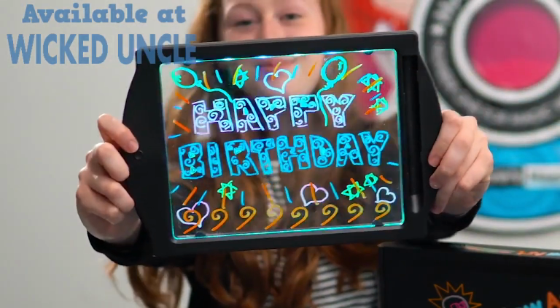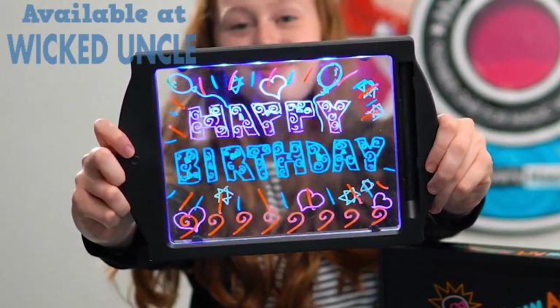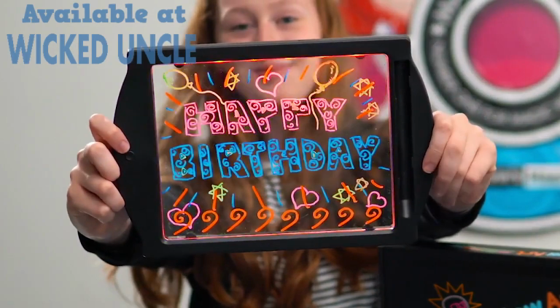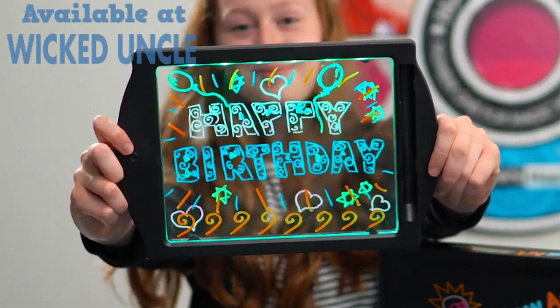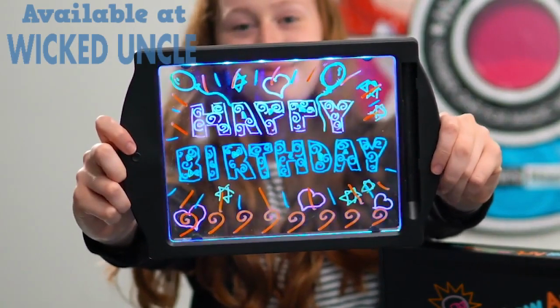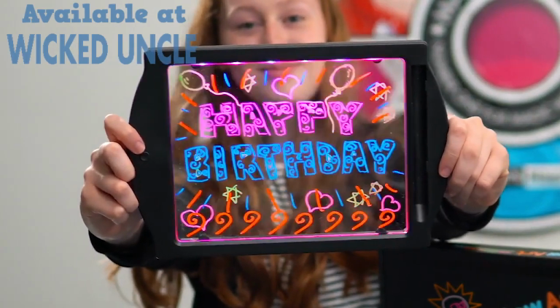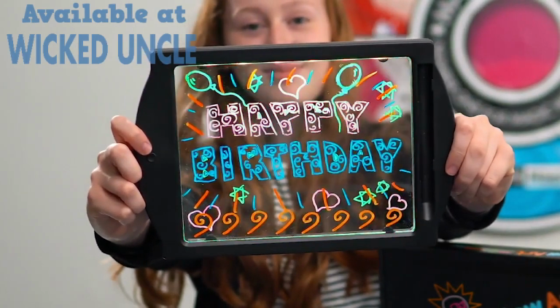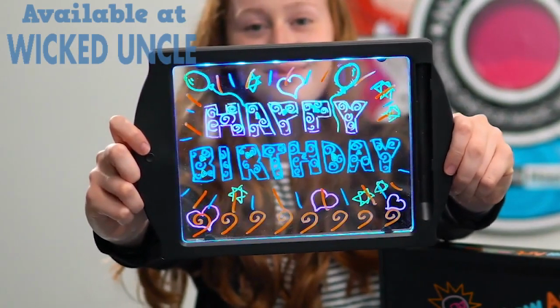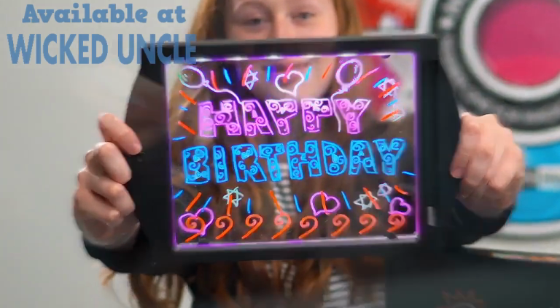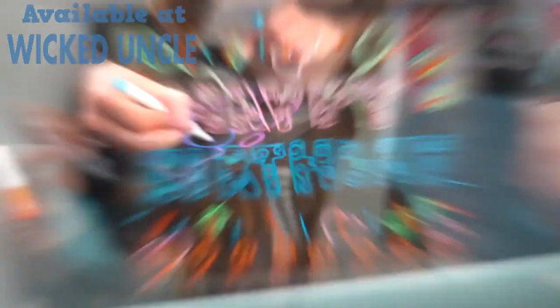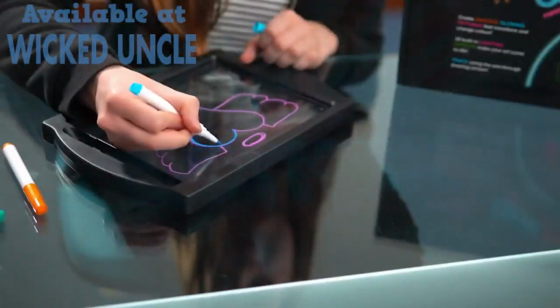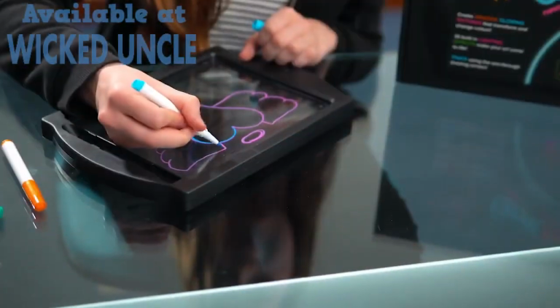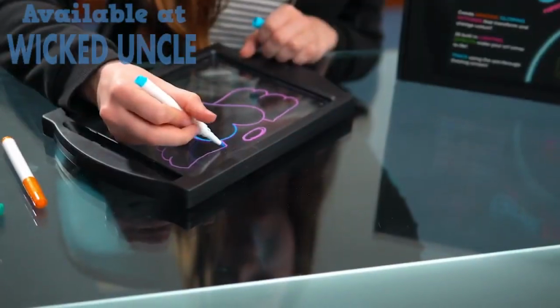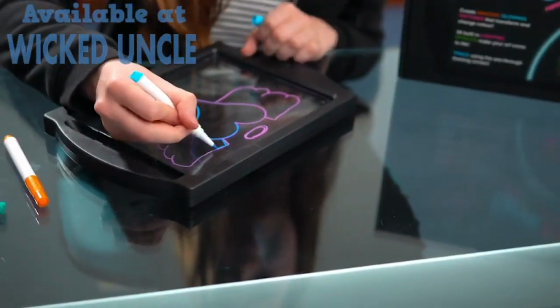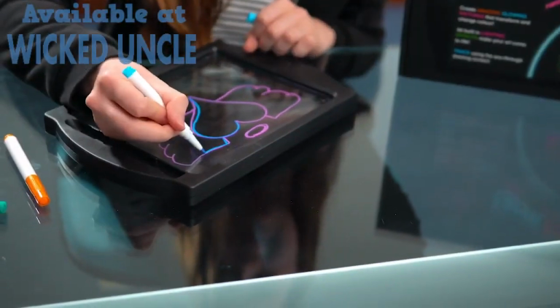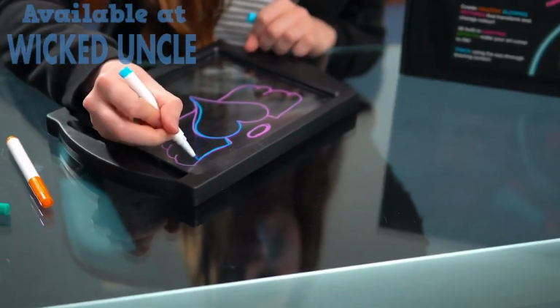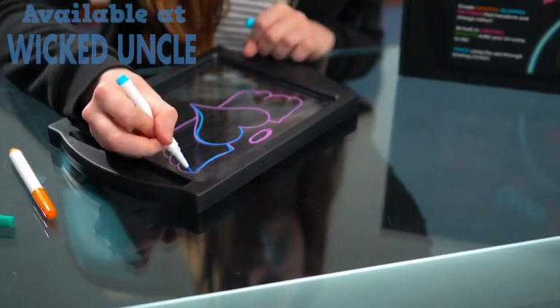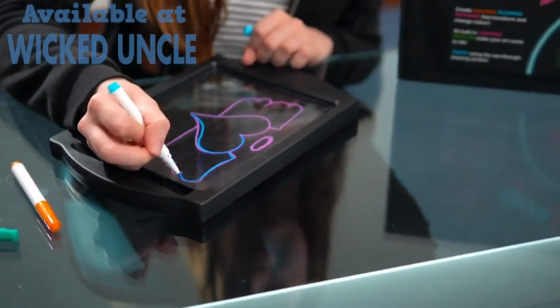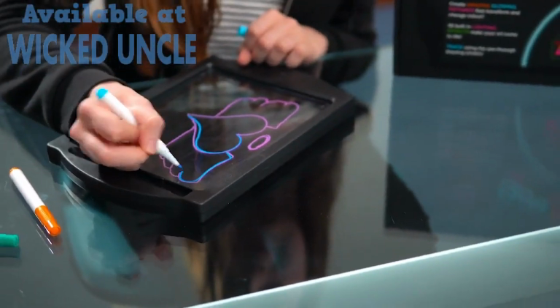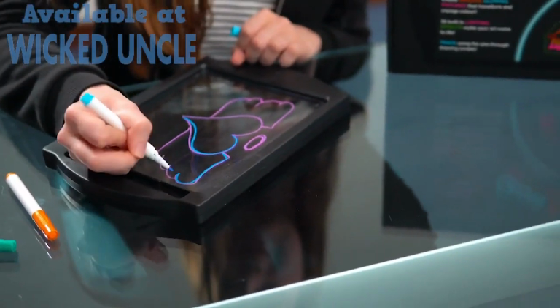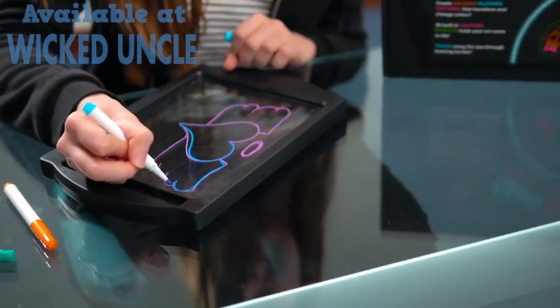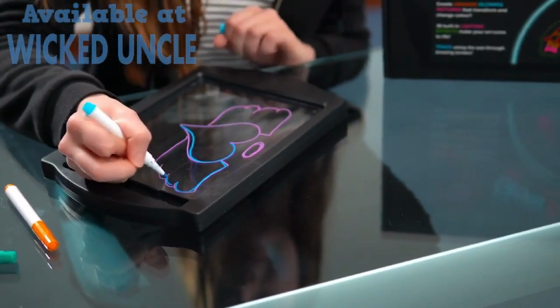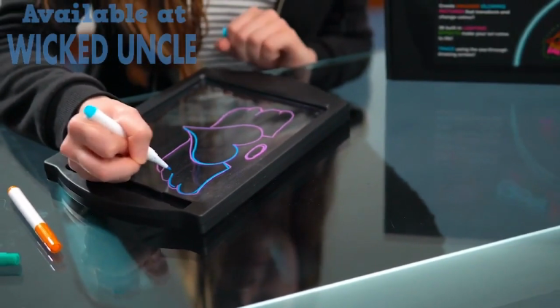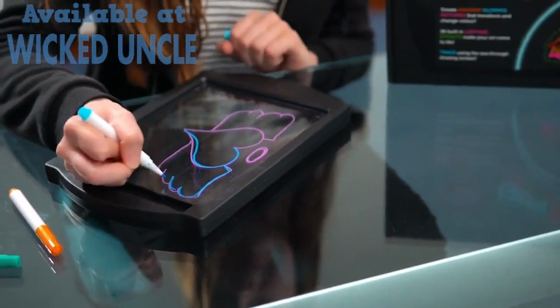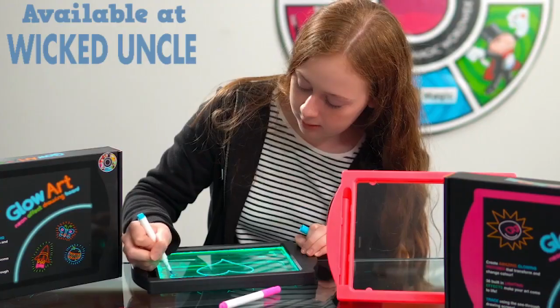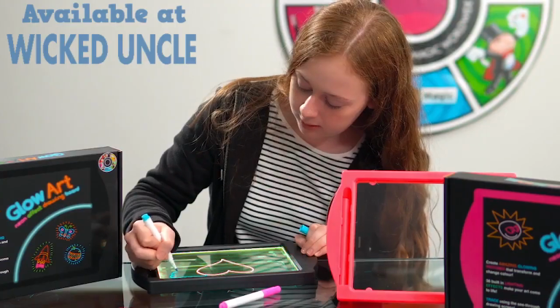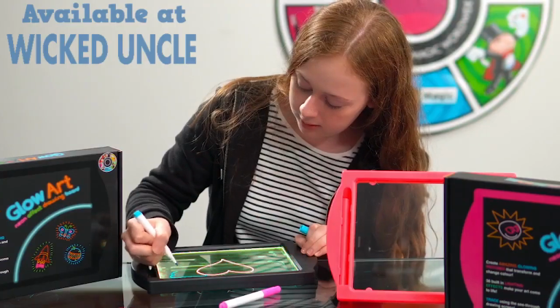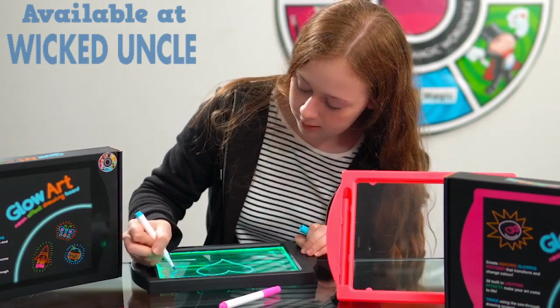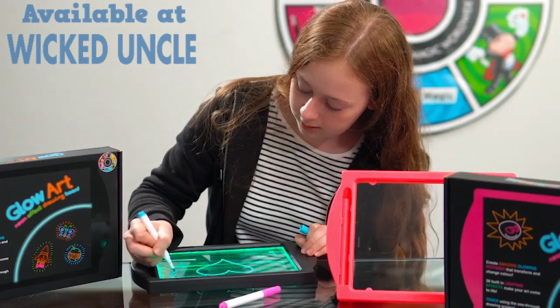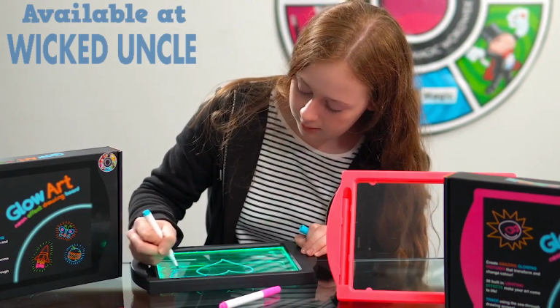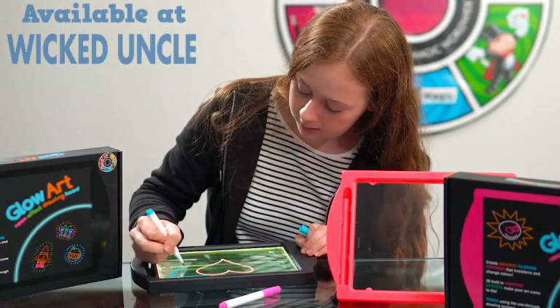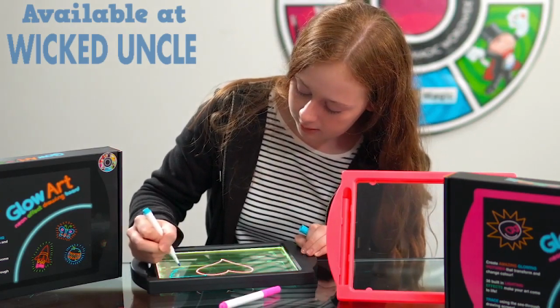The see-through screen means you can trace your favourite pictures and bring them to life. Or create your own works of art.